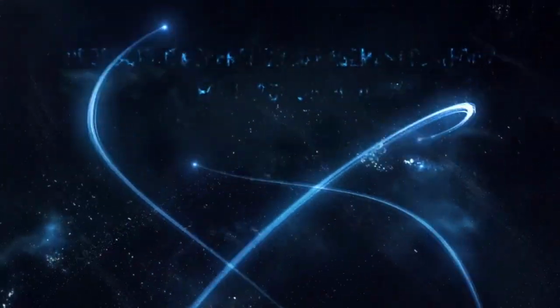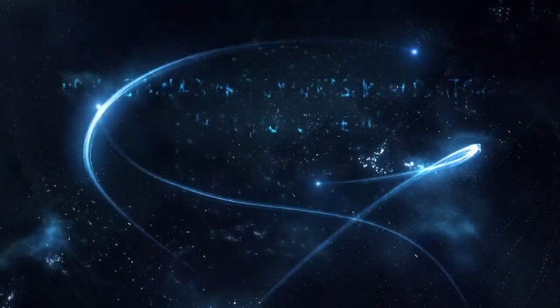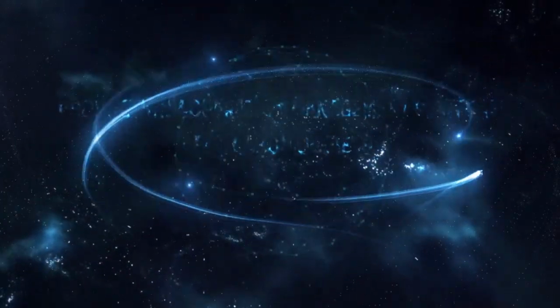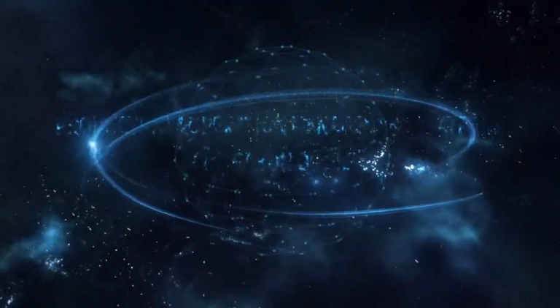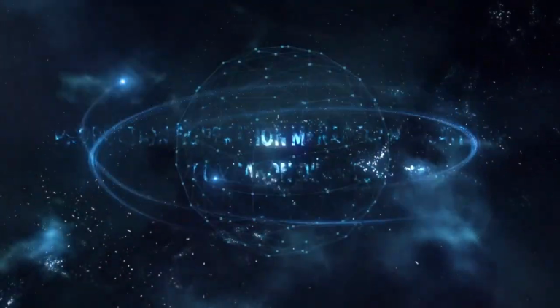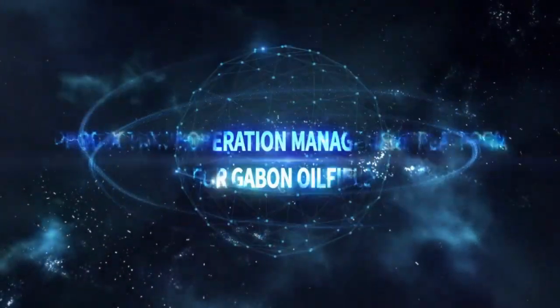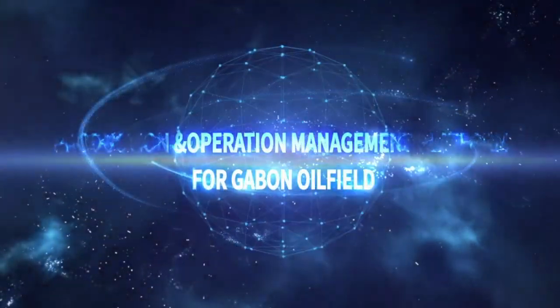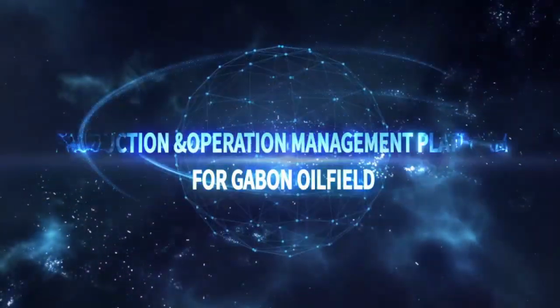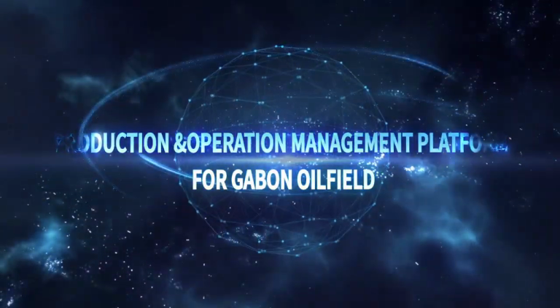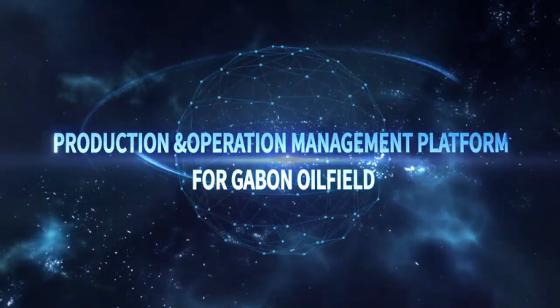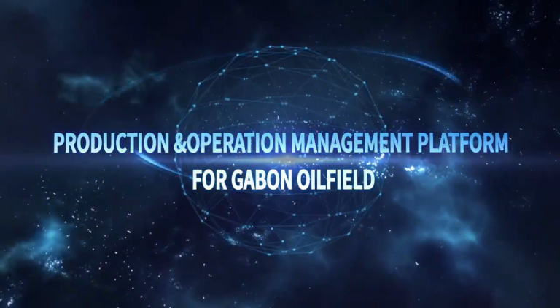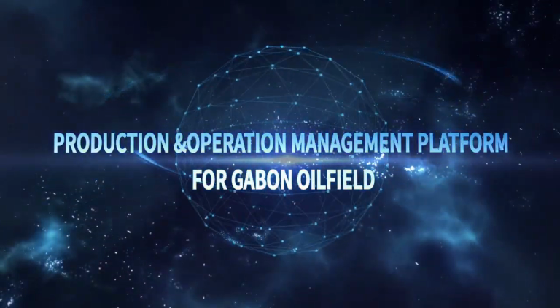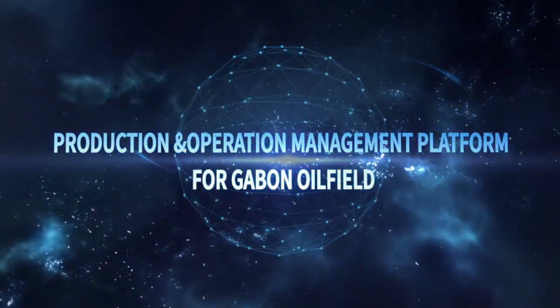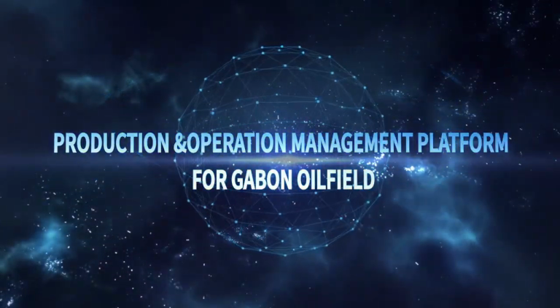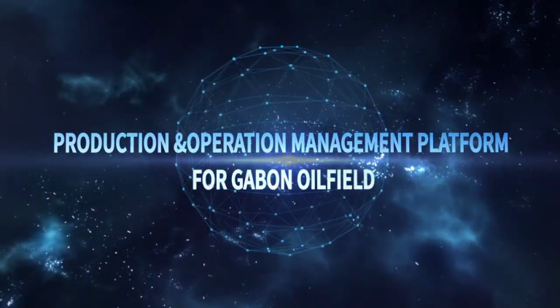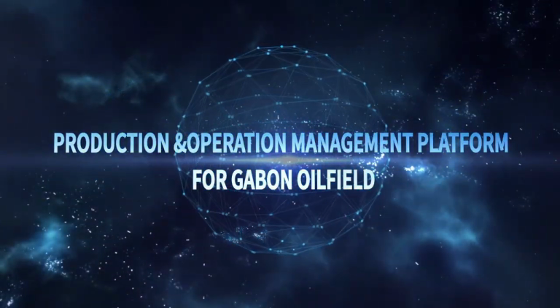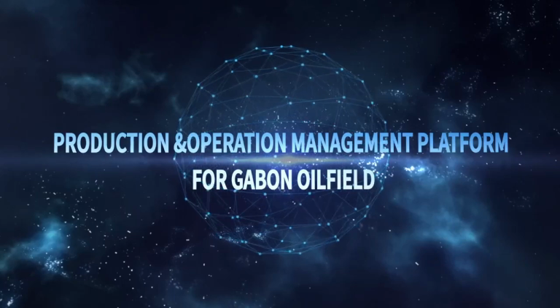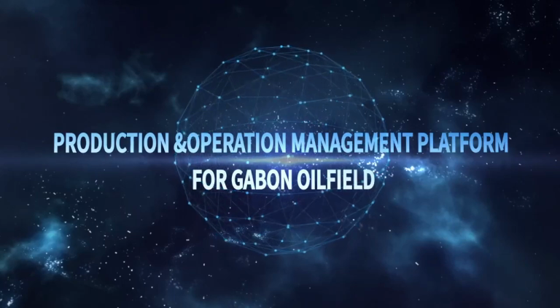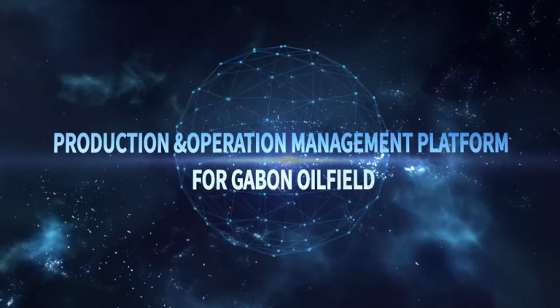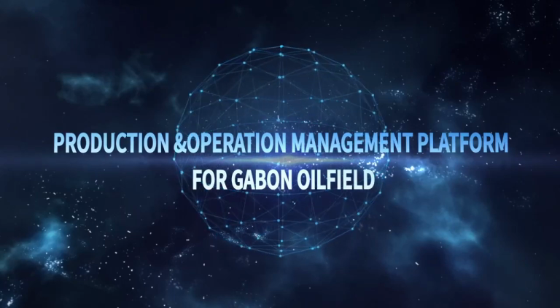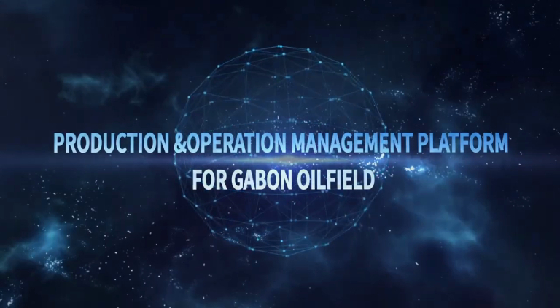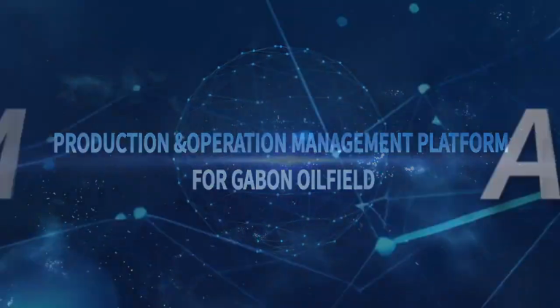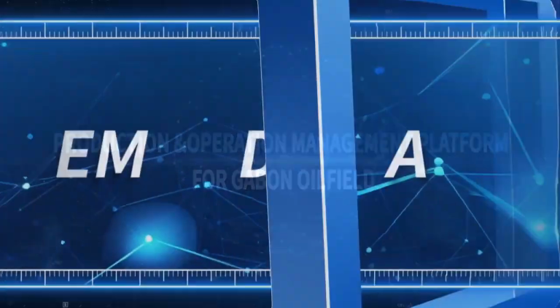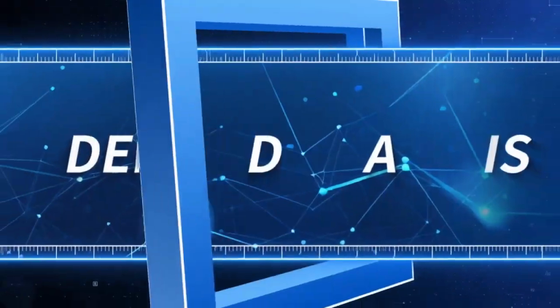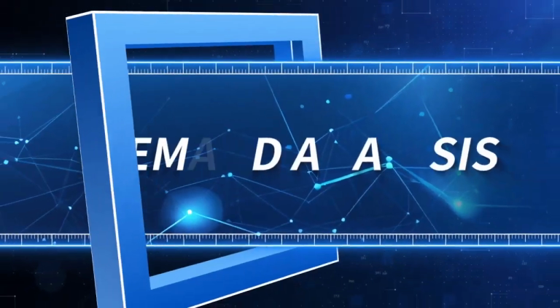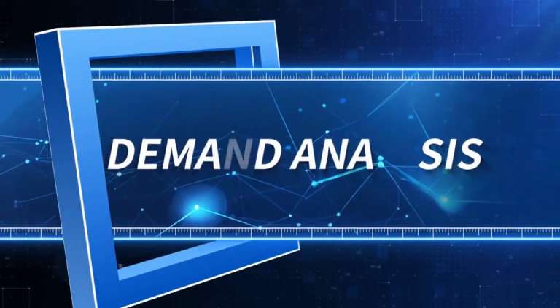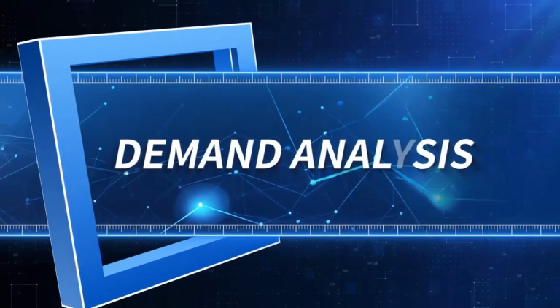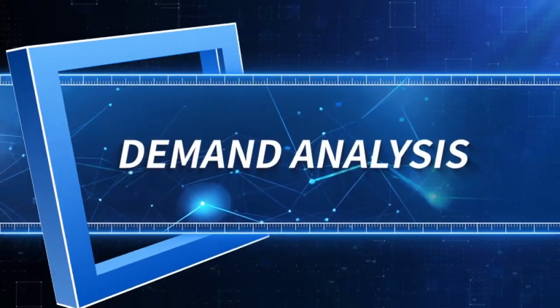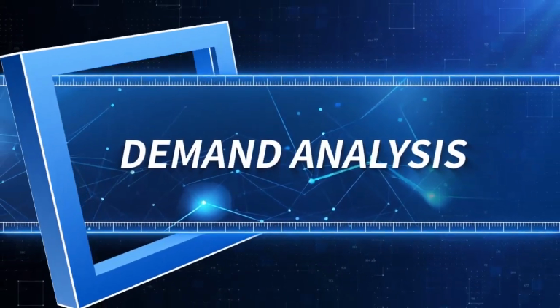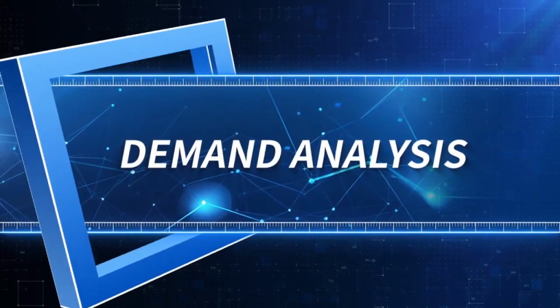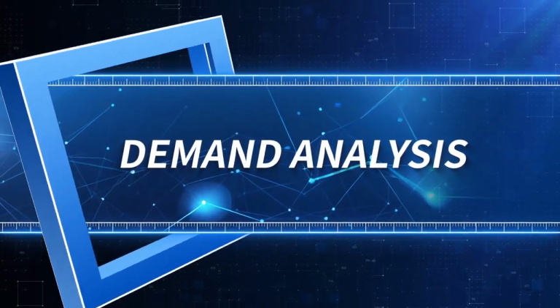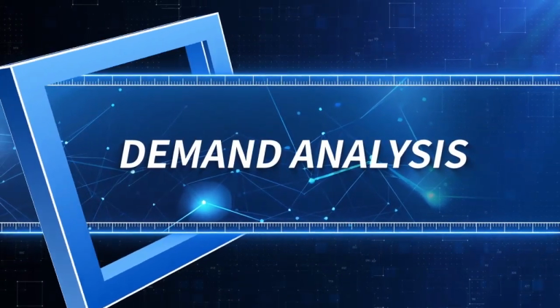Production and Operation Management Platform for Gabon Oil Field. Demand Analysis.